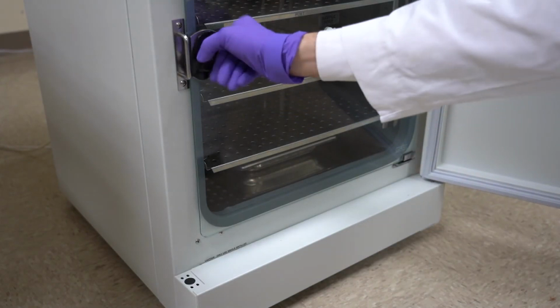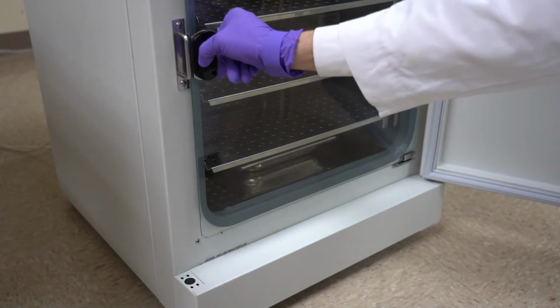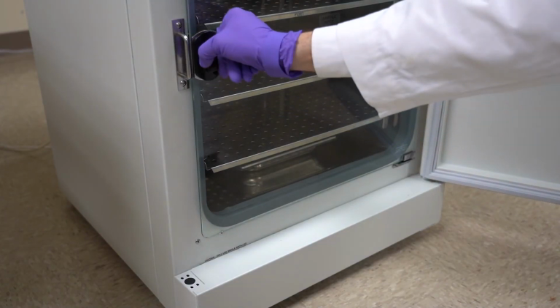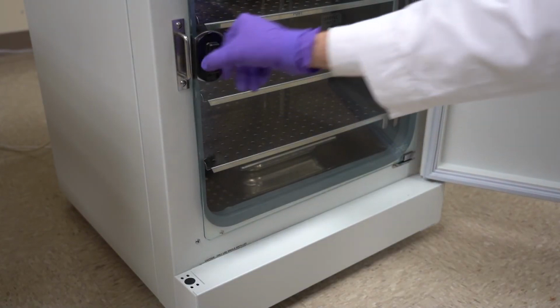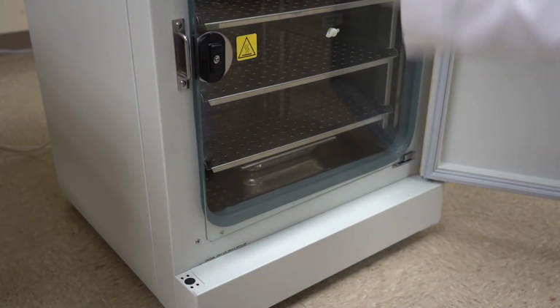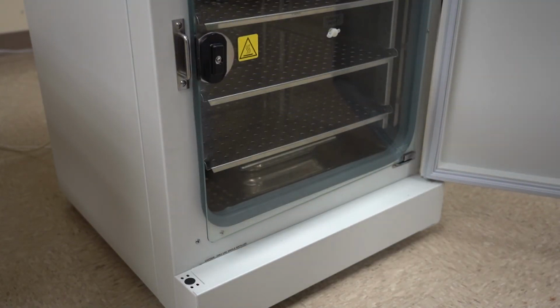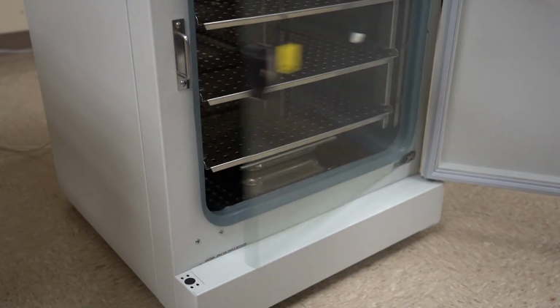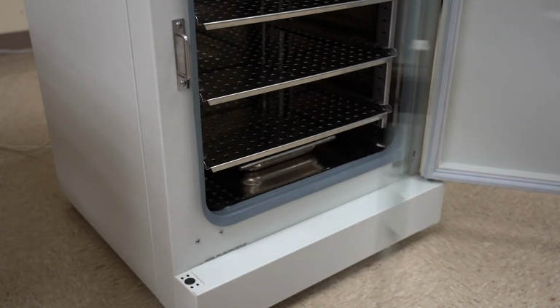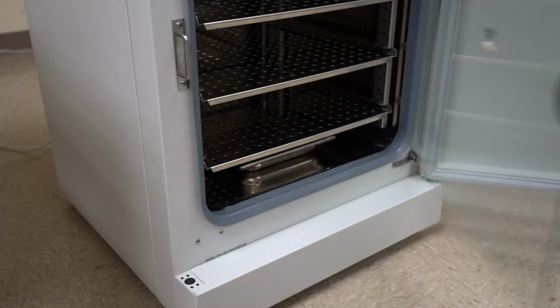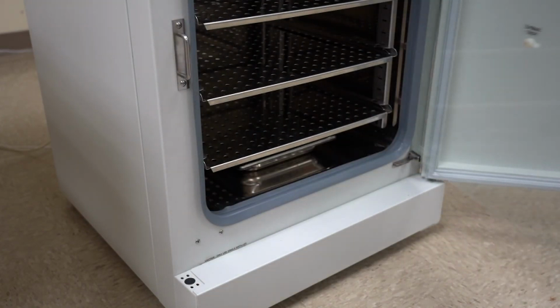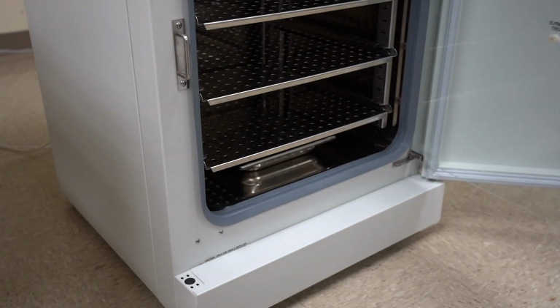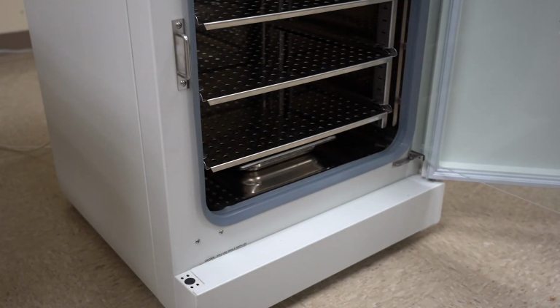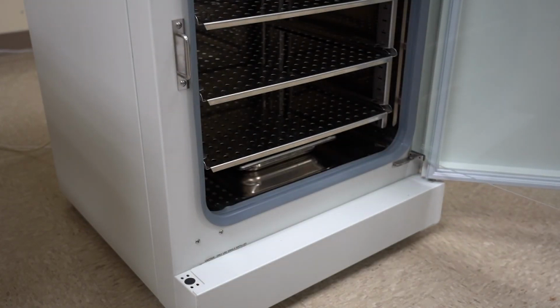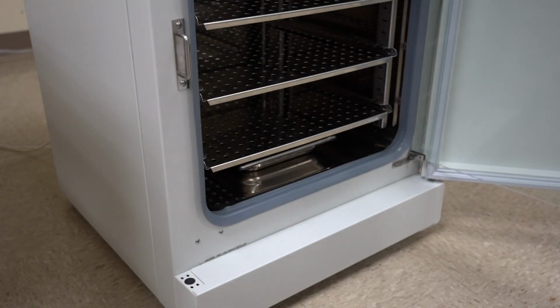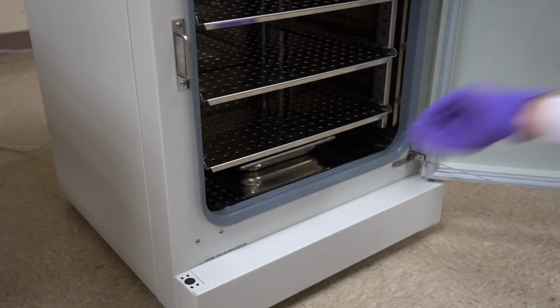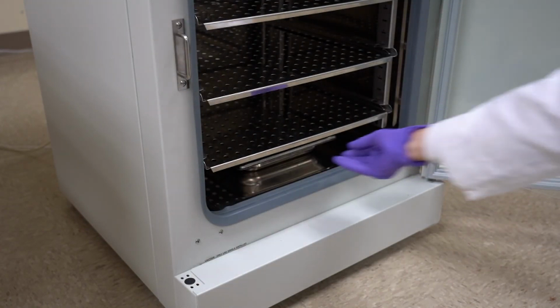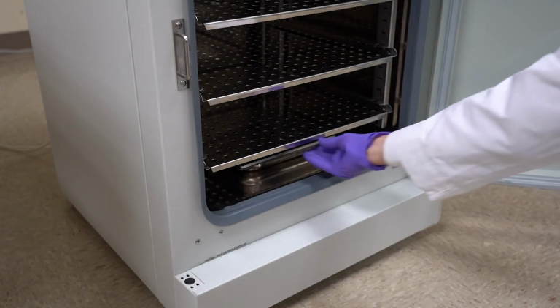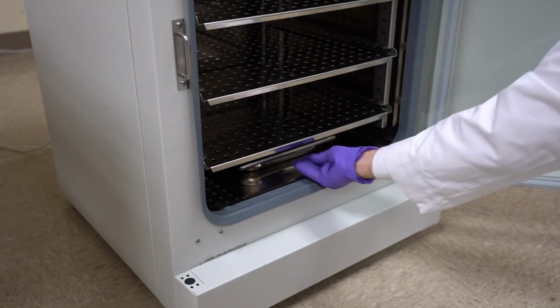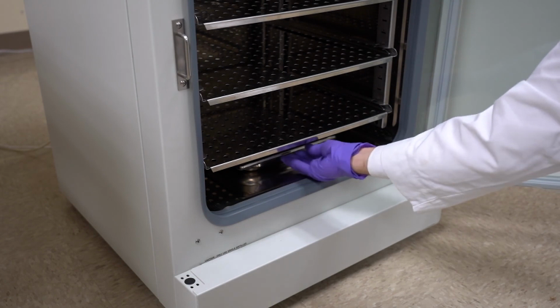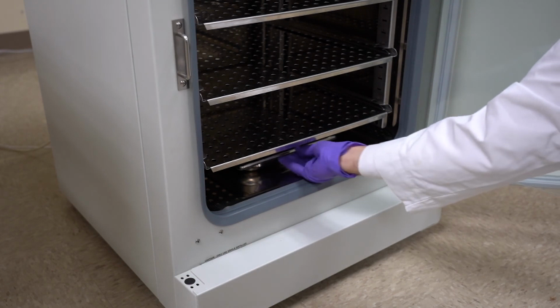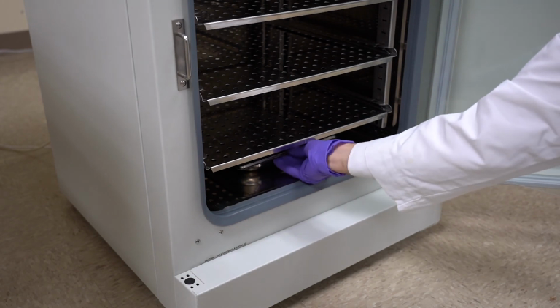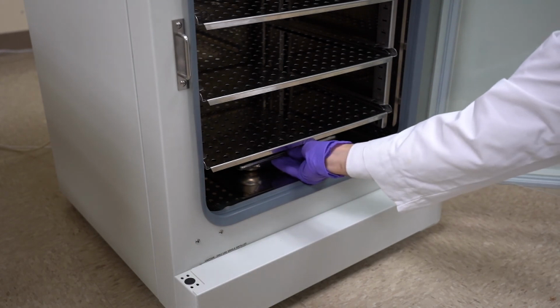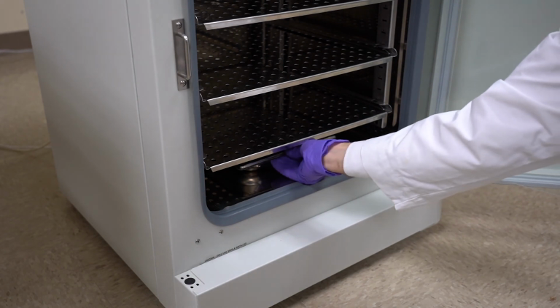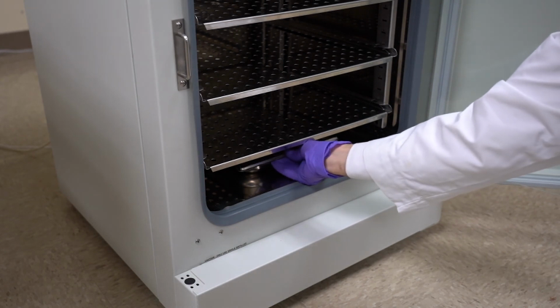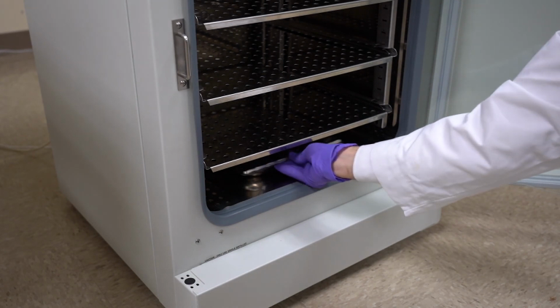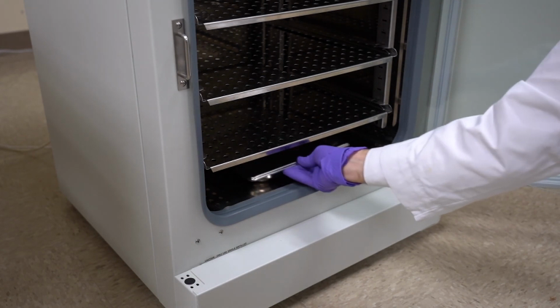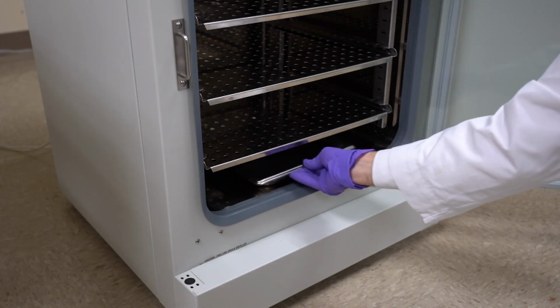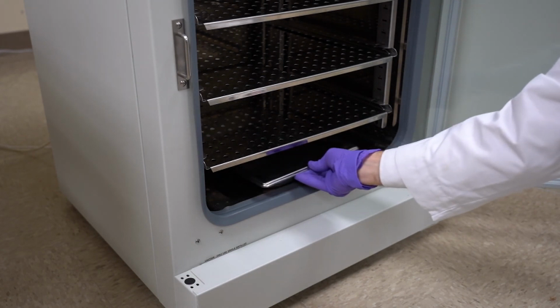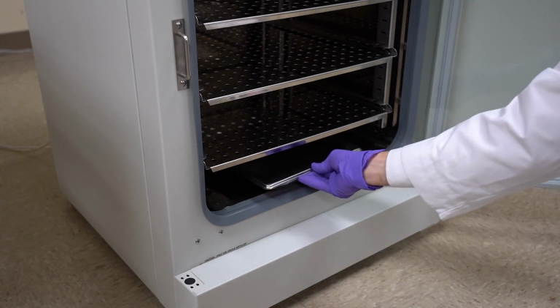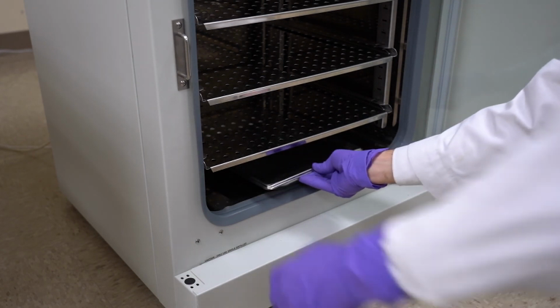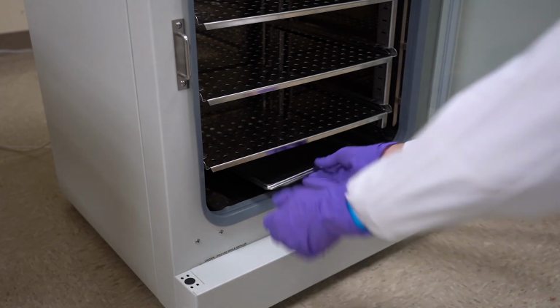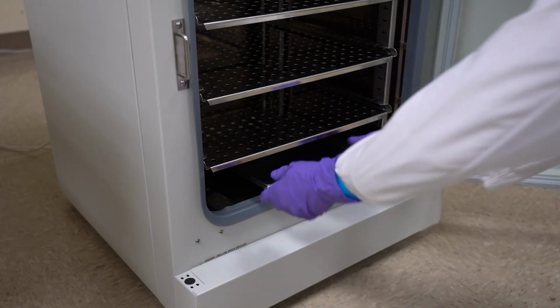Remove the water pan. On incubators with active humidity control, it is only used for calibration.